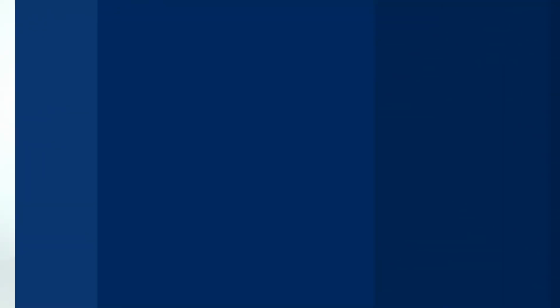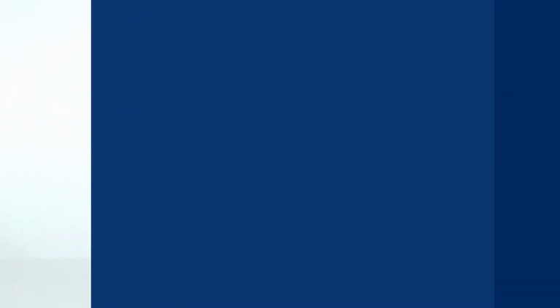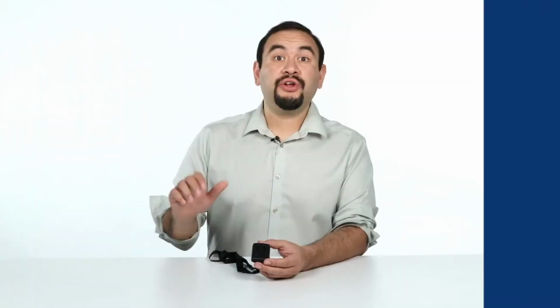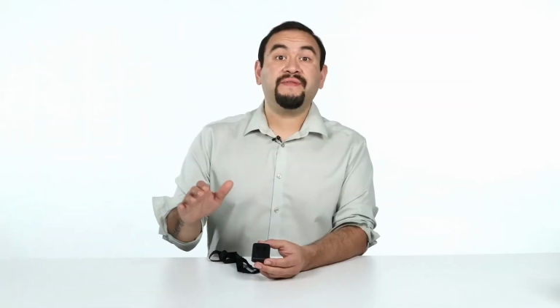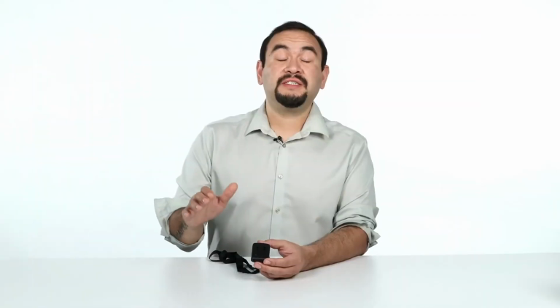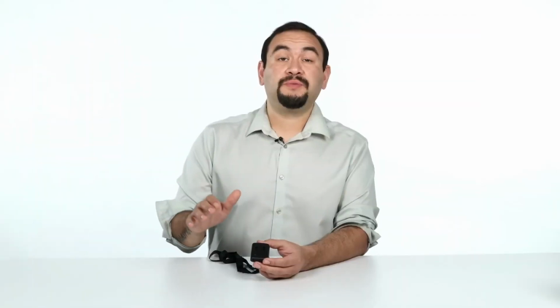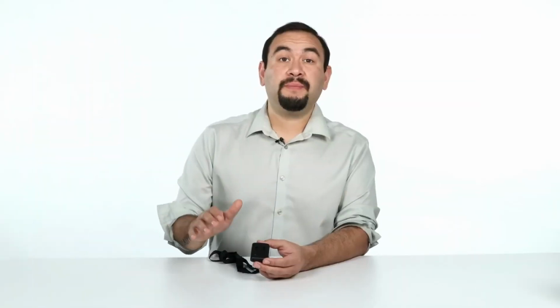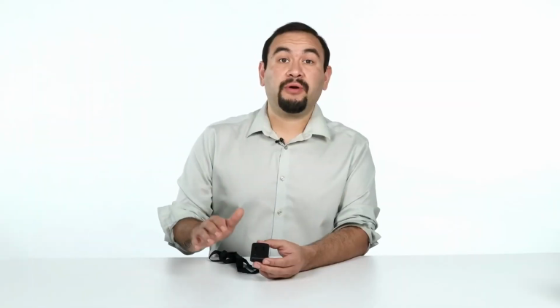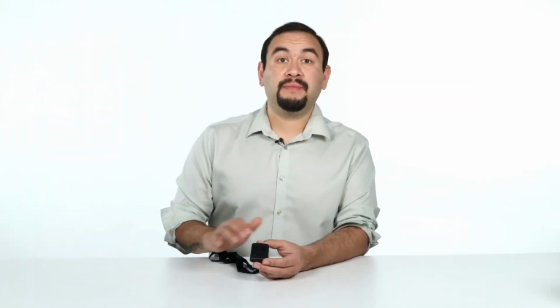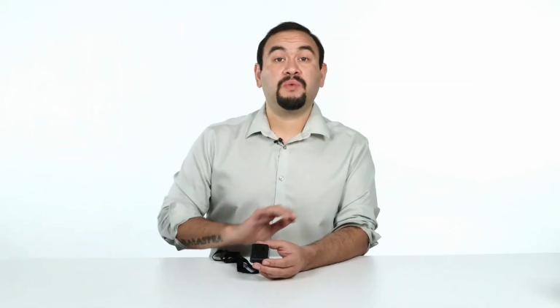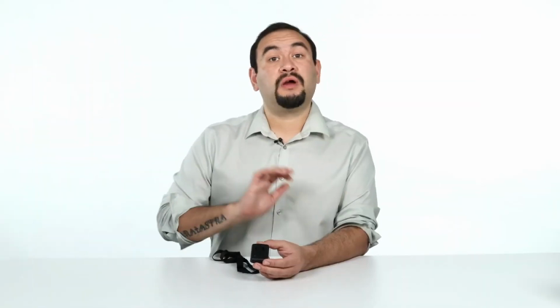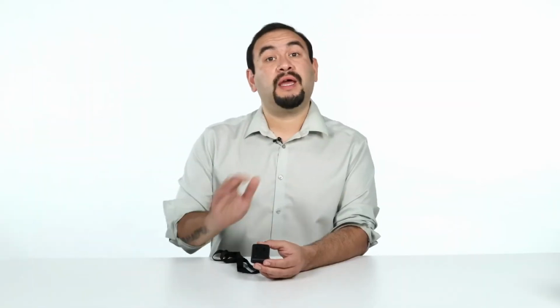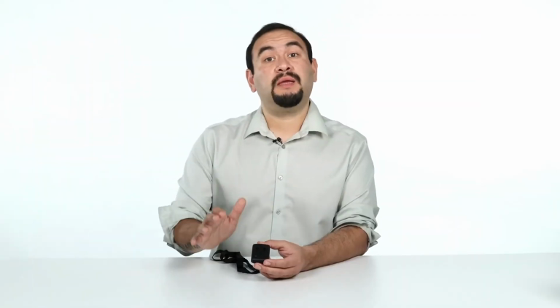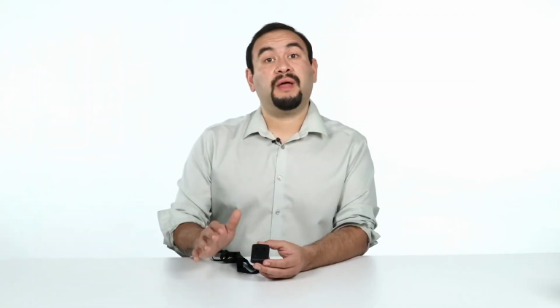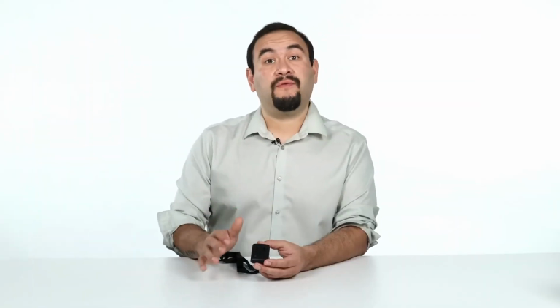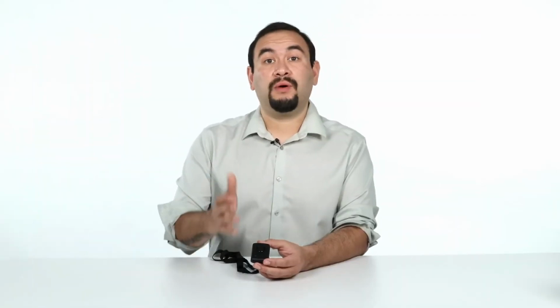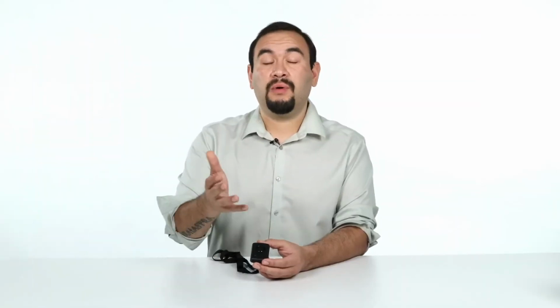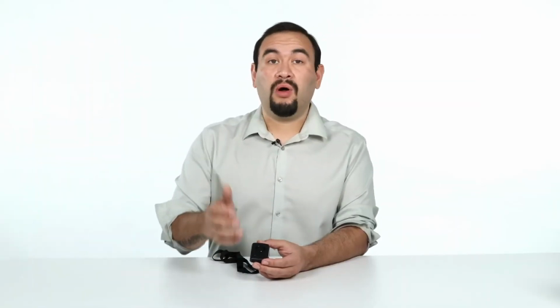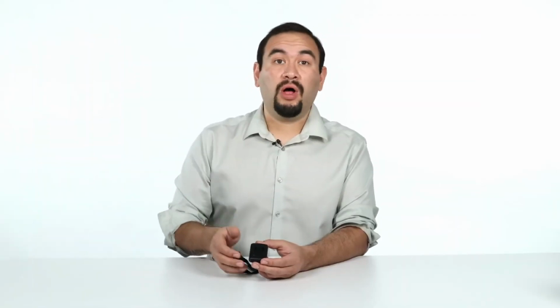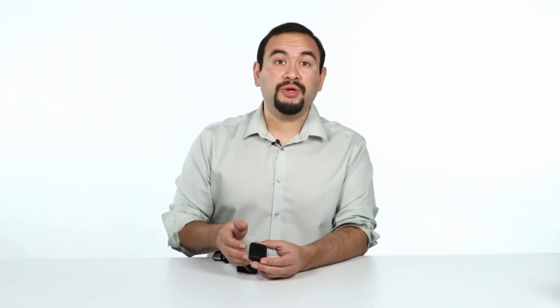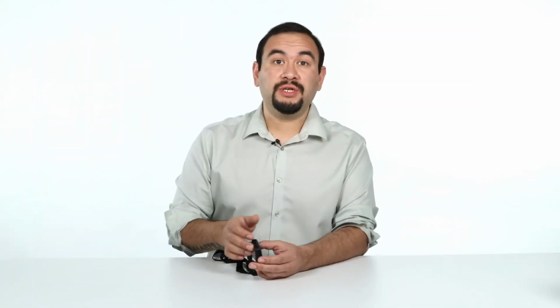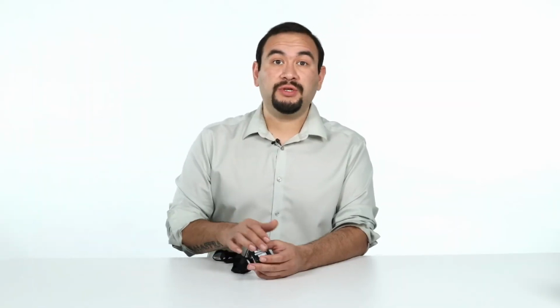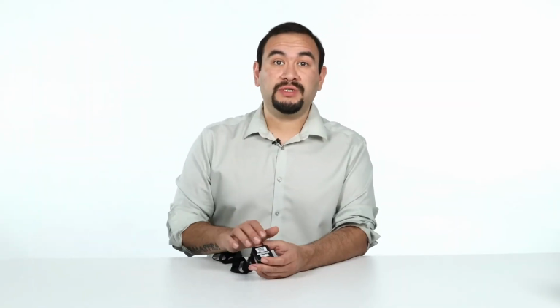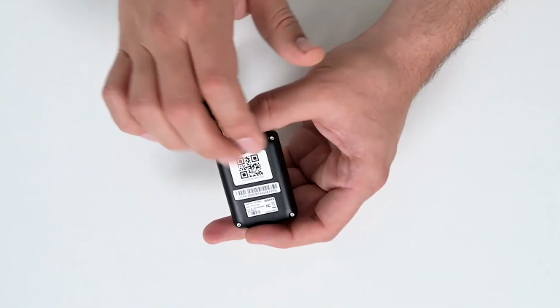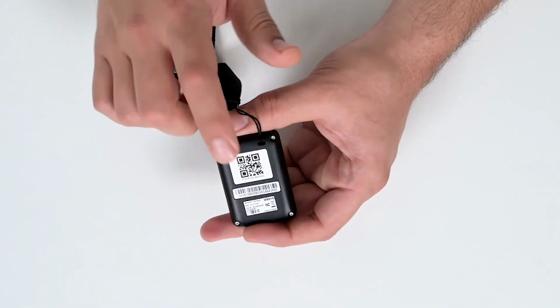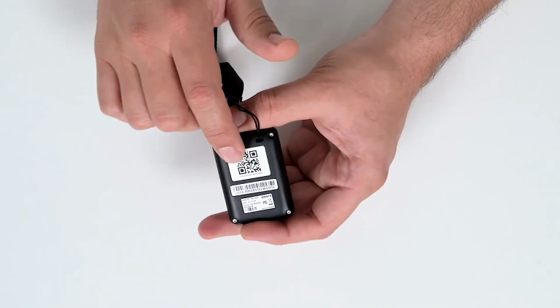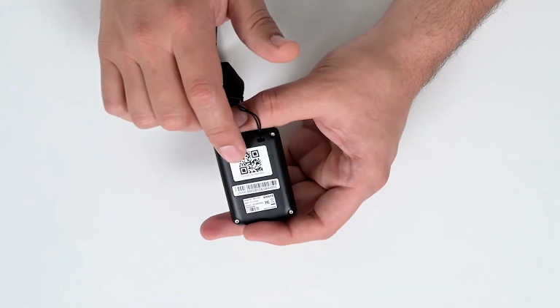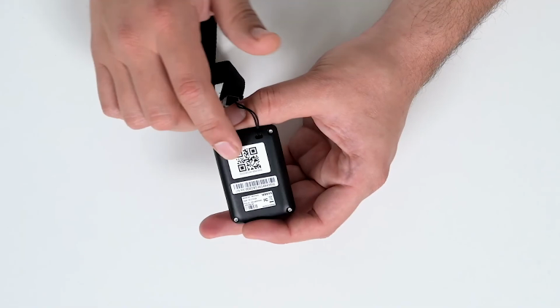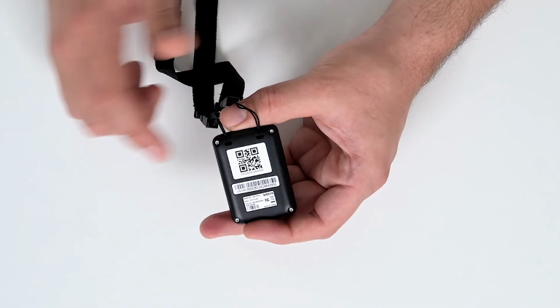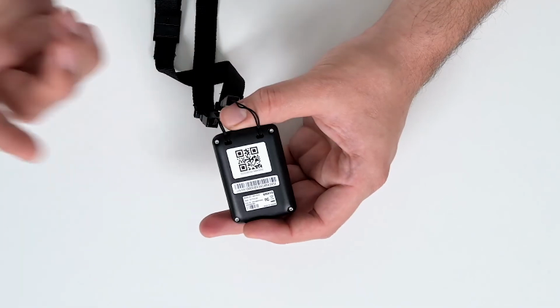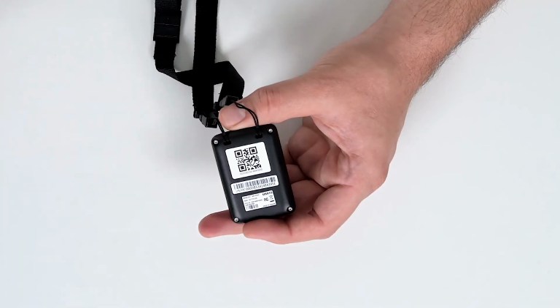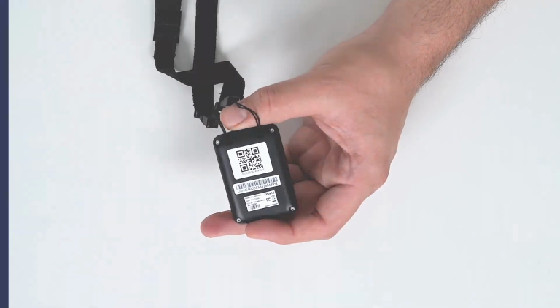Your device is pre-programmed to work on any platform. All you need to do is simply scan it and use it.